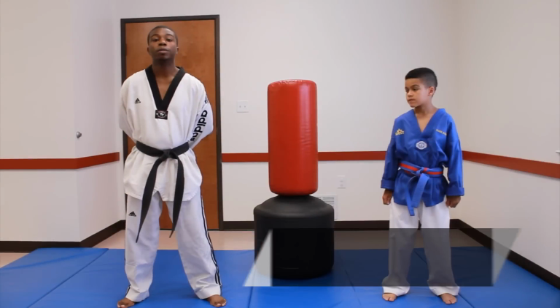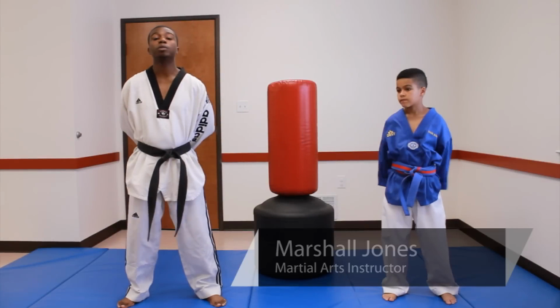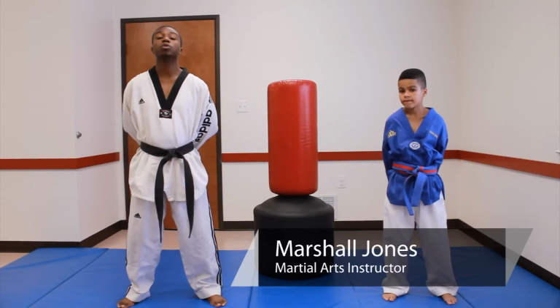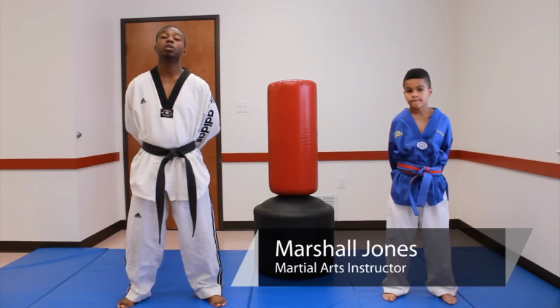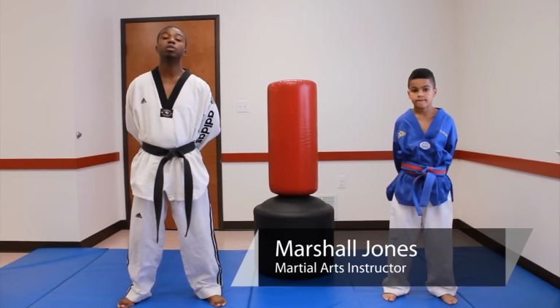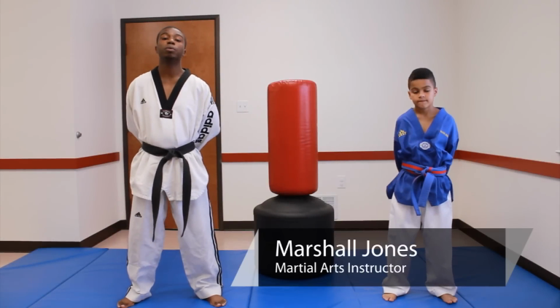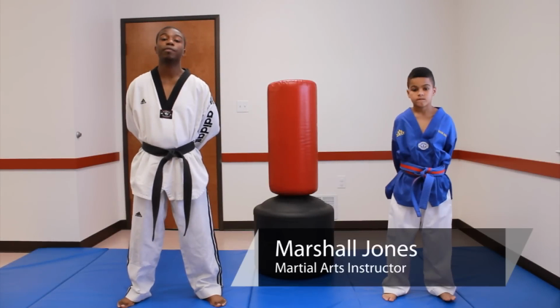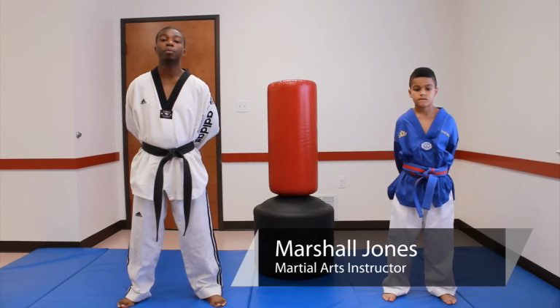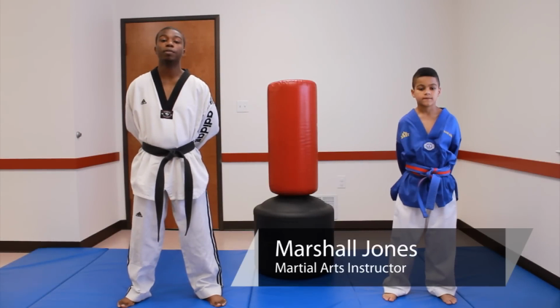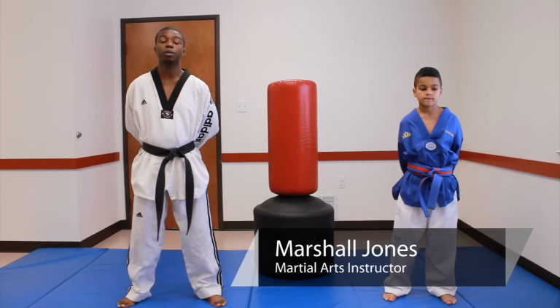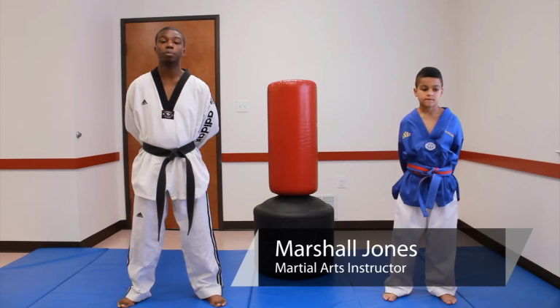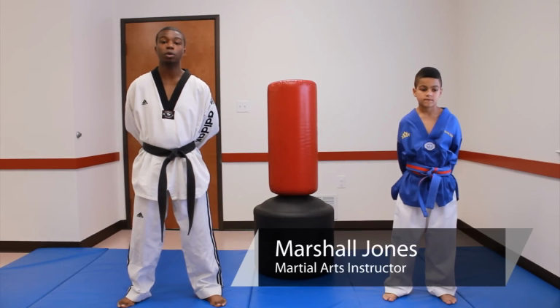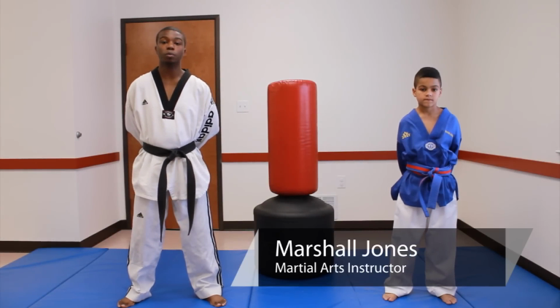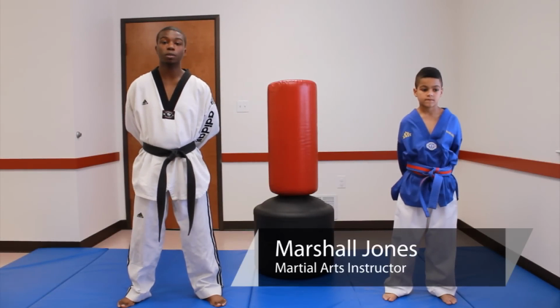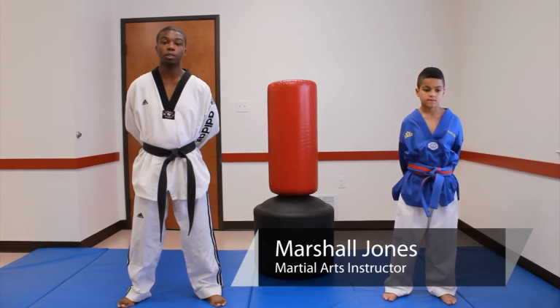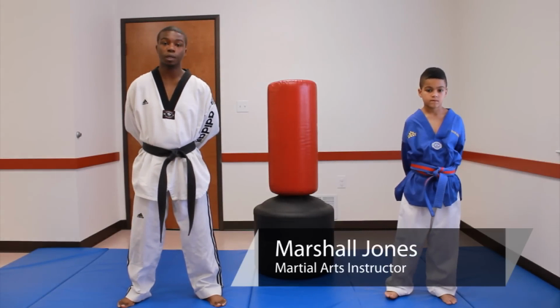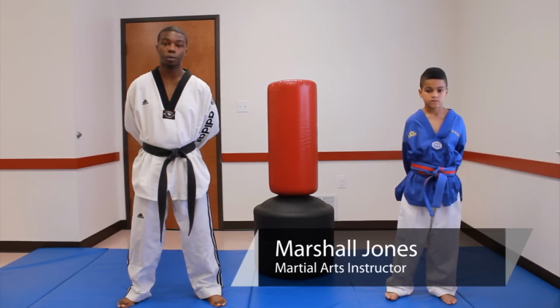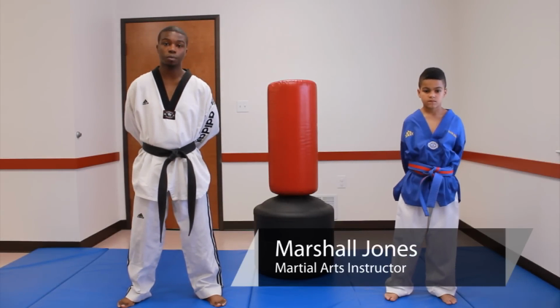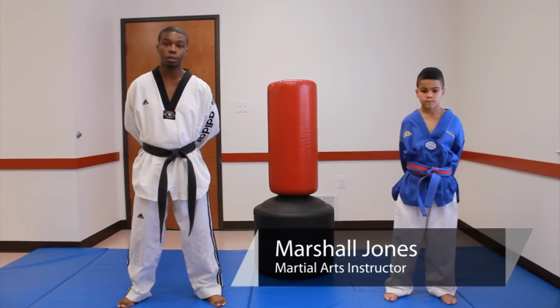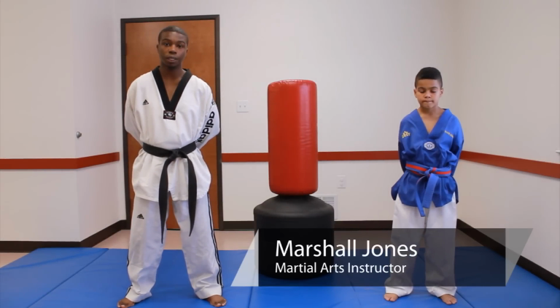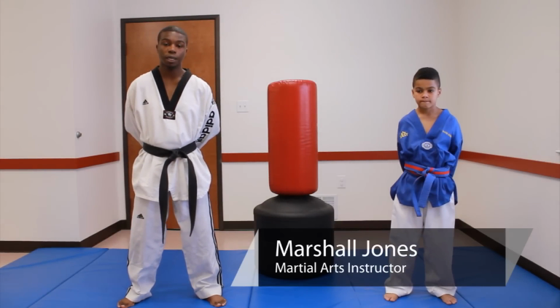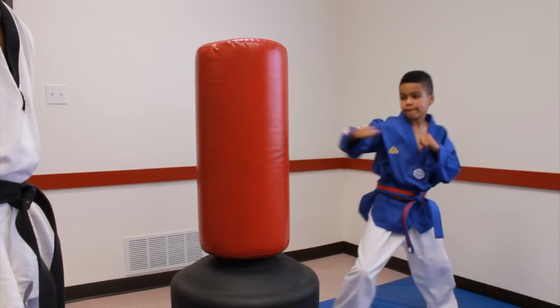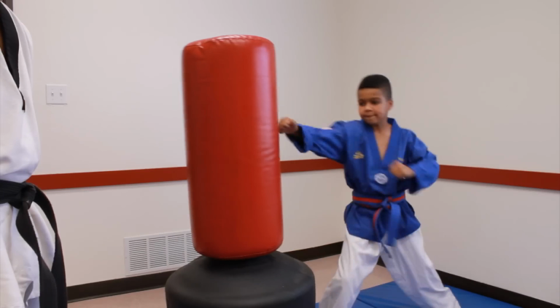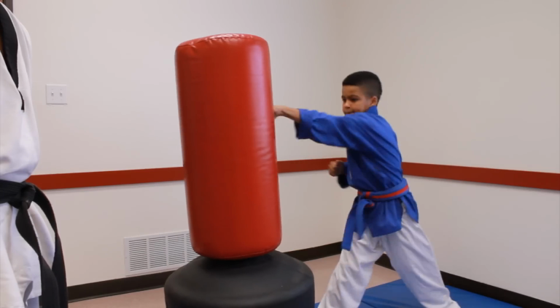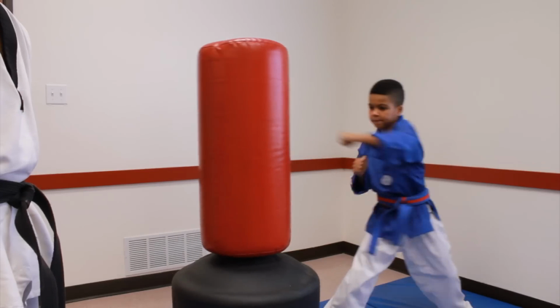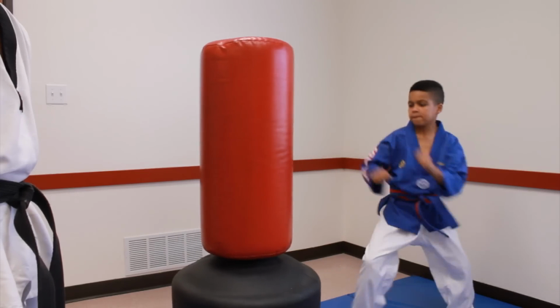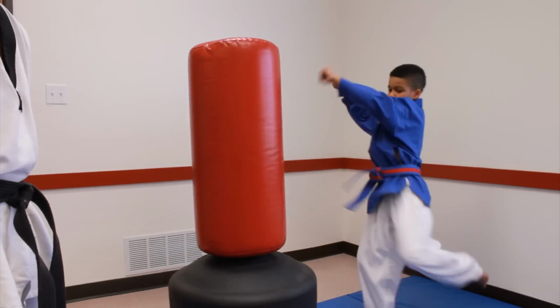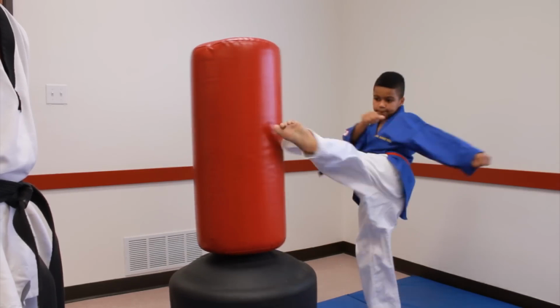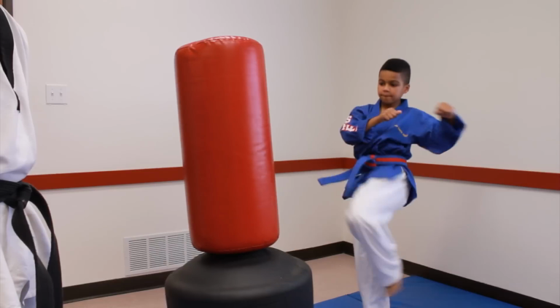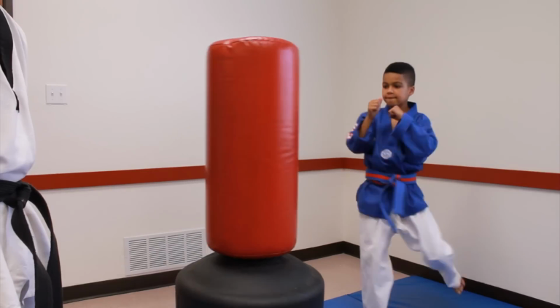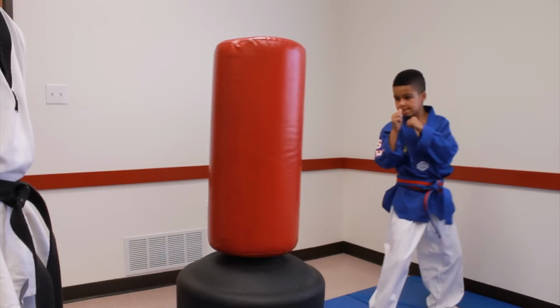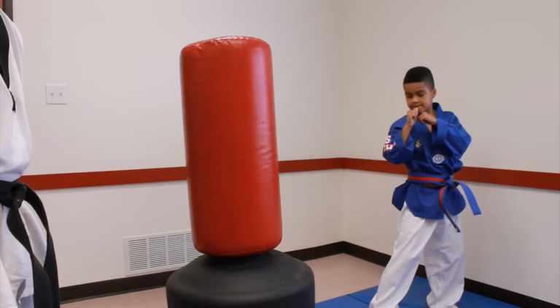This is Marshall Jones with Family Fellowship of Martial Arts, and today we're going to be learning how to train martial arts for kids.